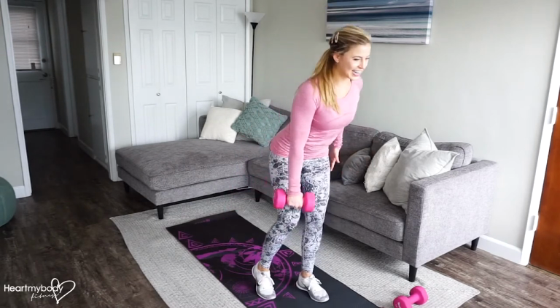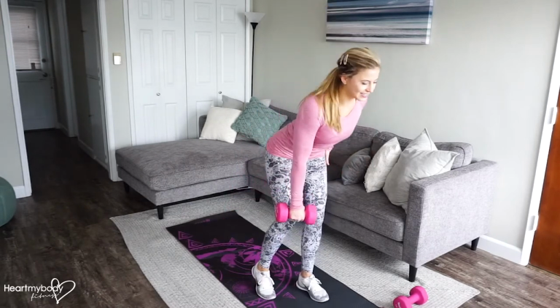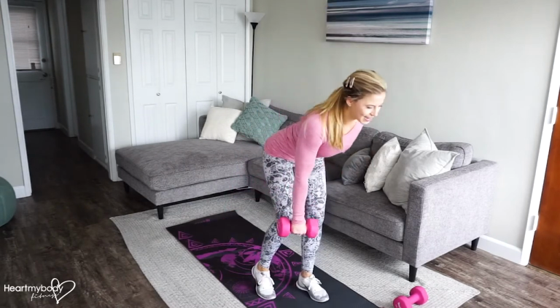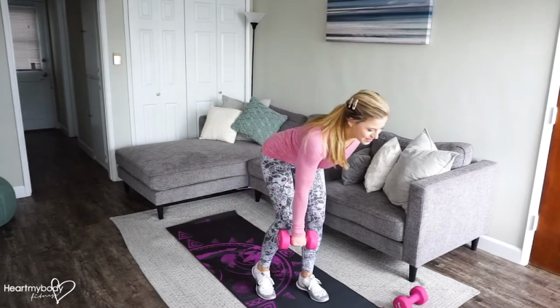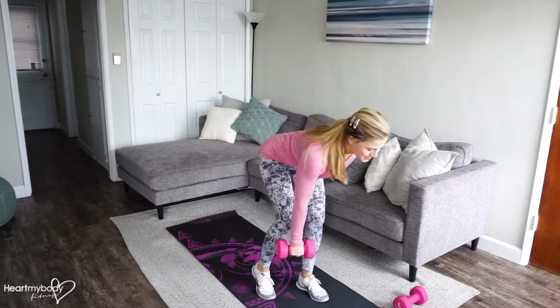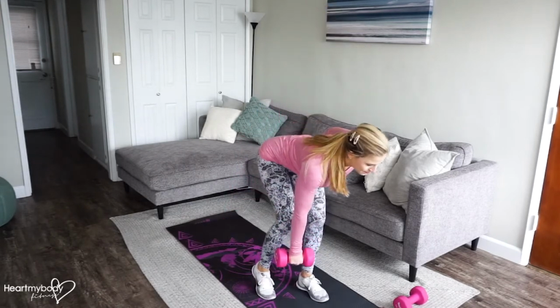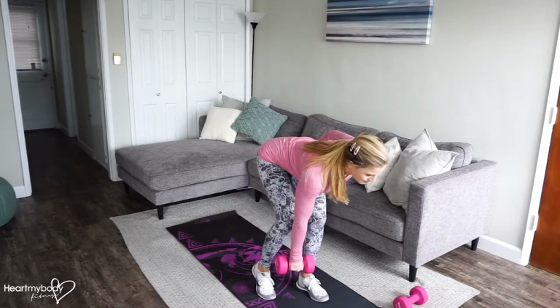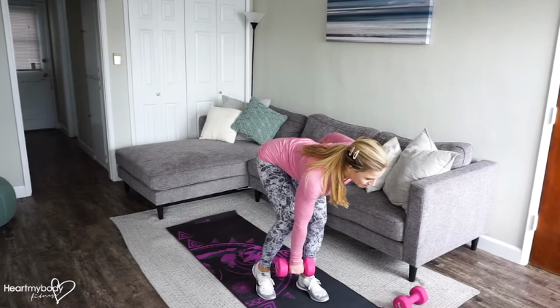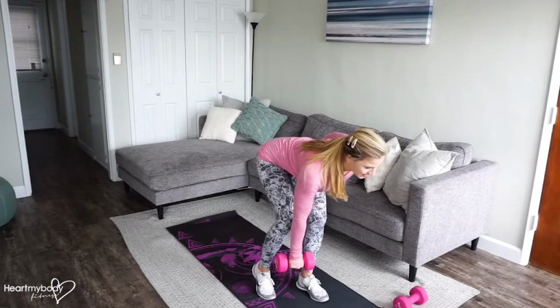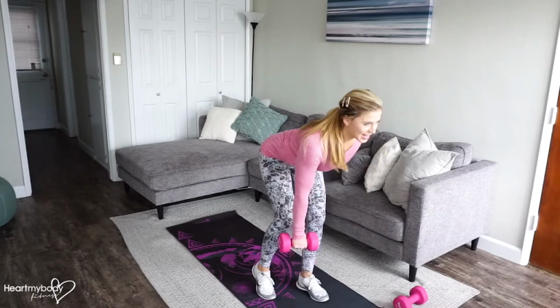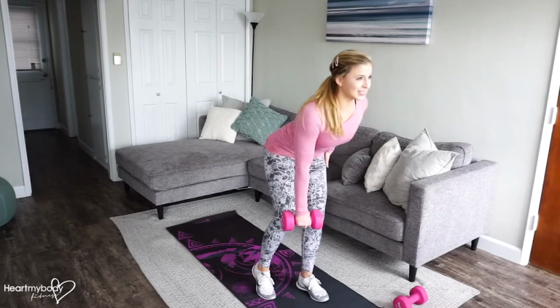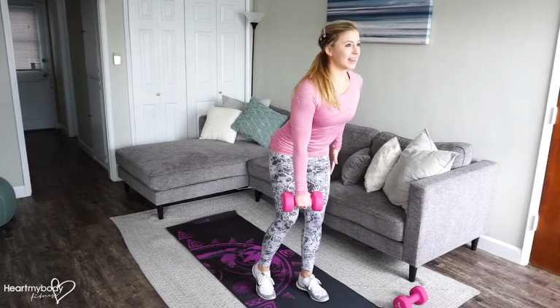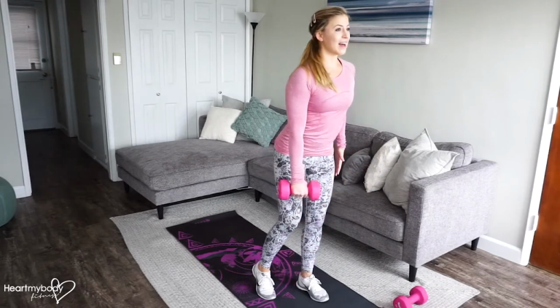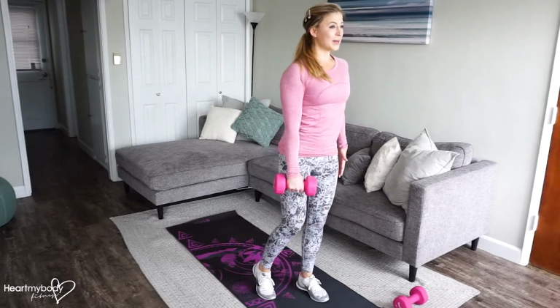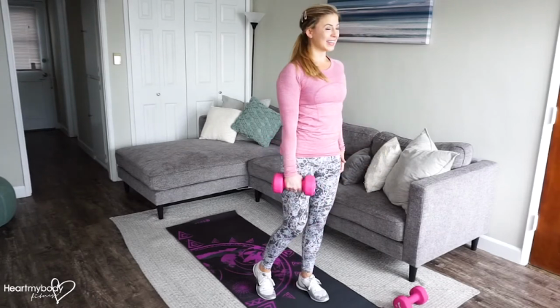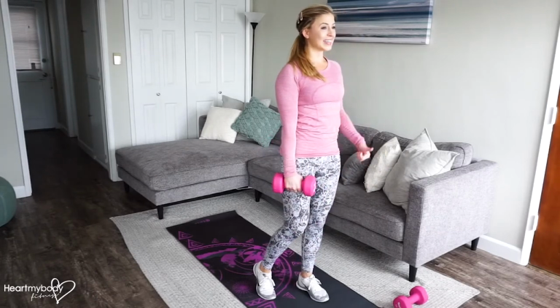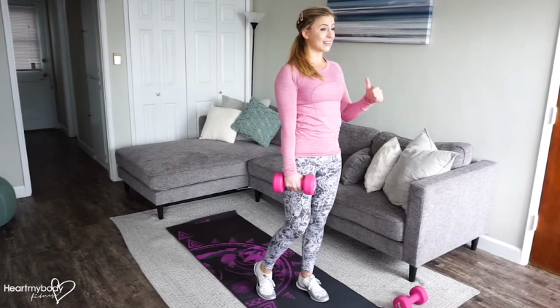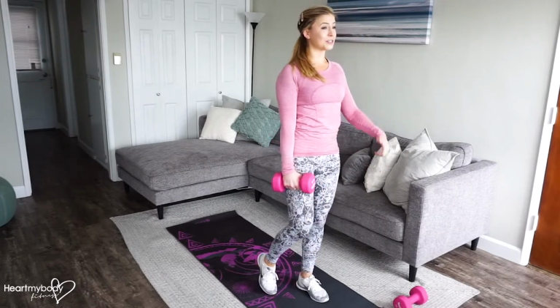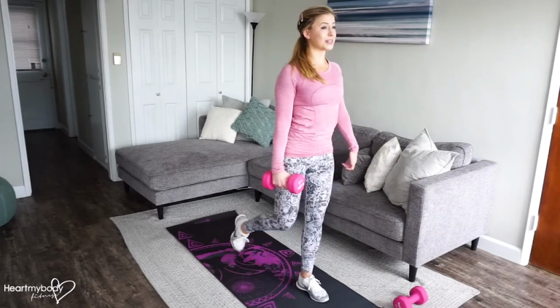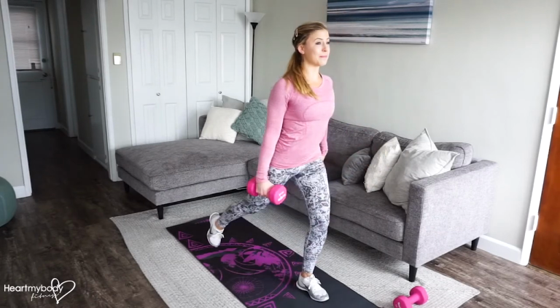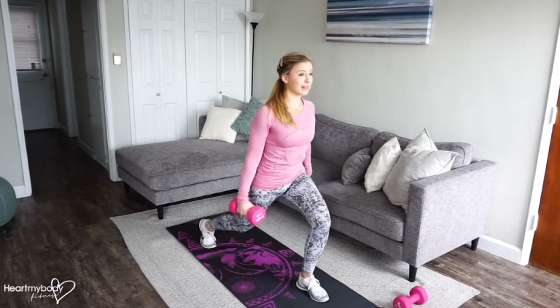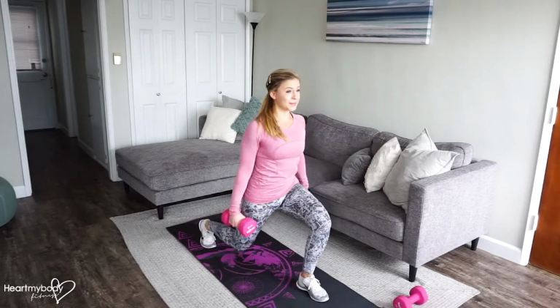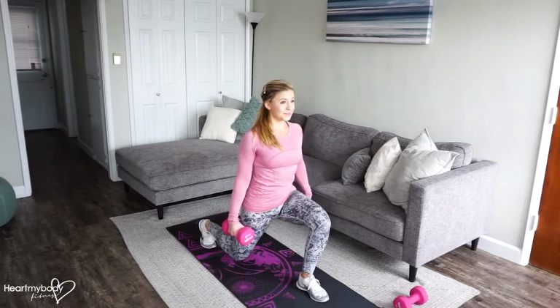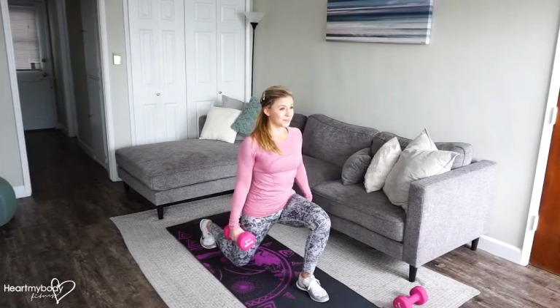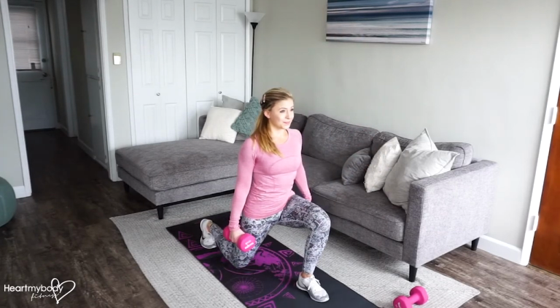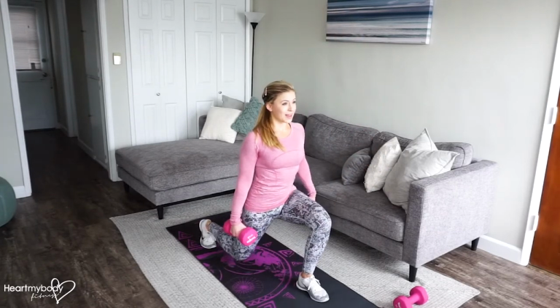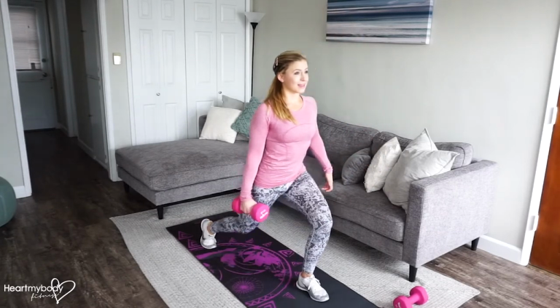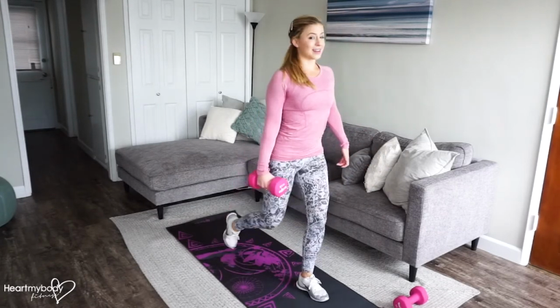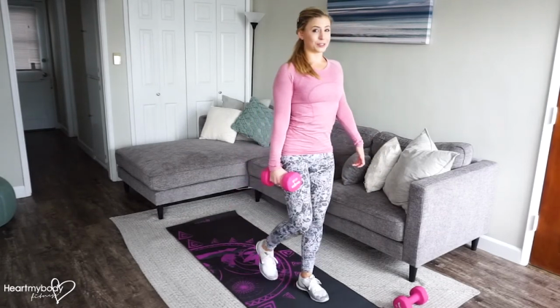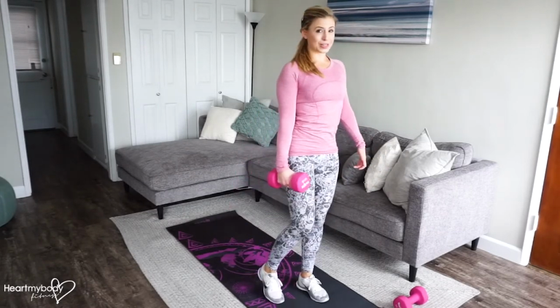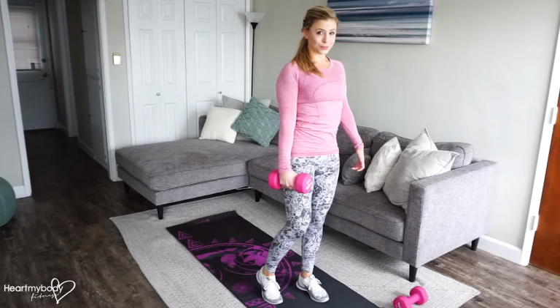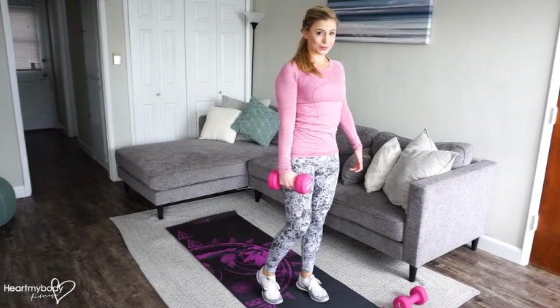Inhale down, exhale up. Inhale as you step back, and exhale as you press forward.